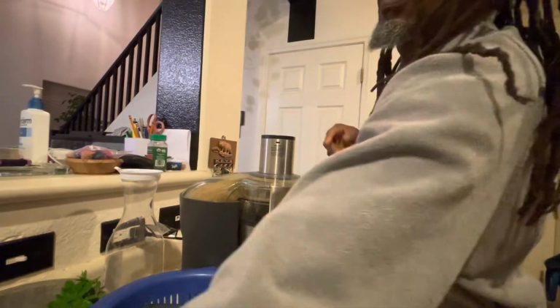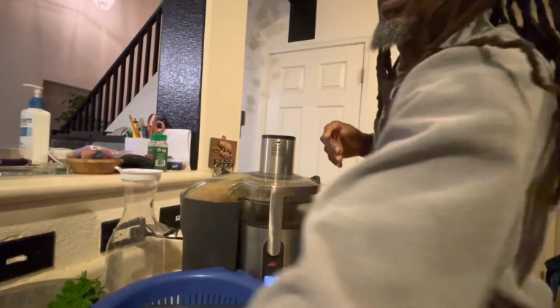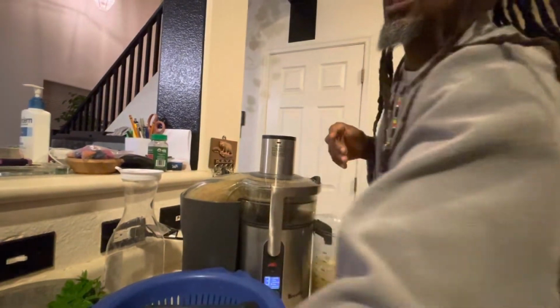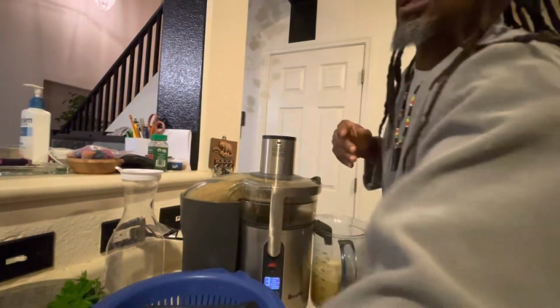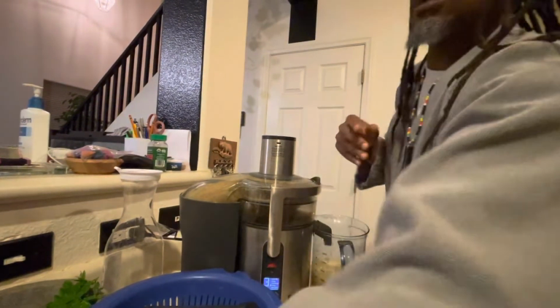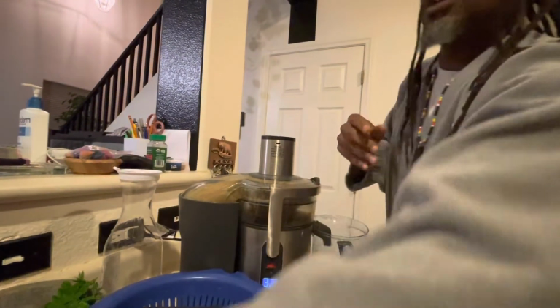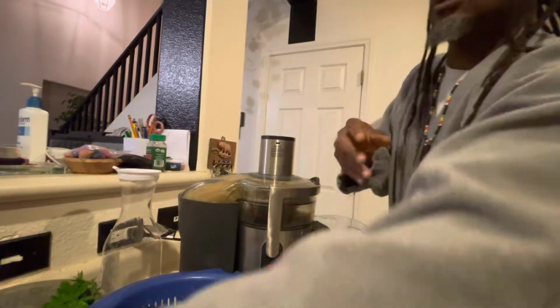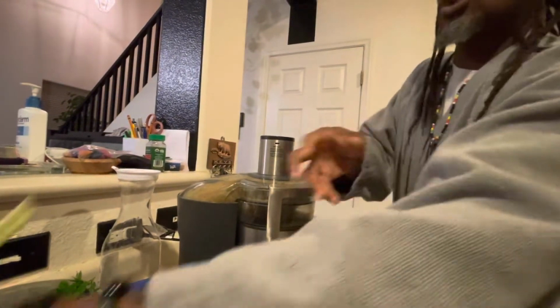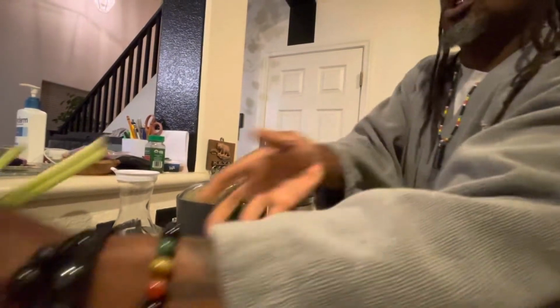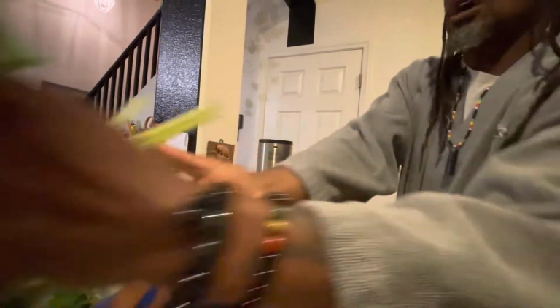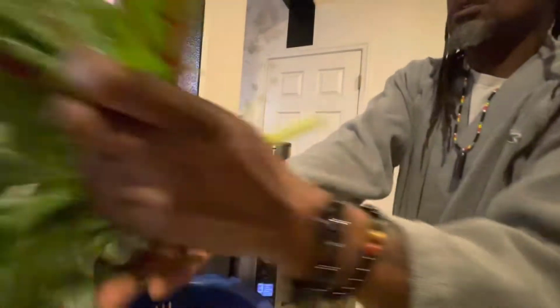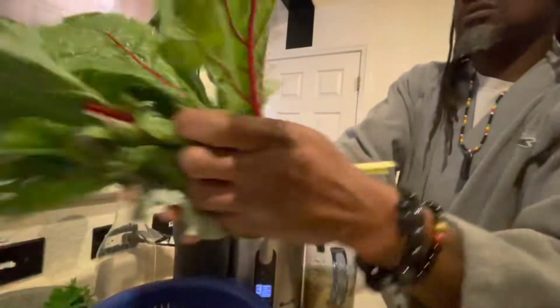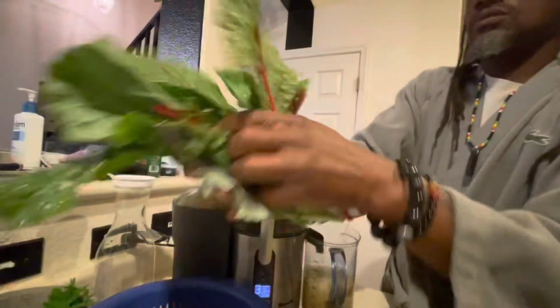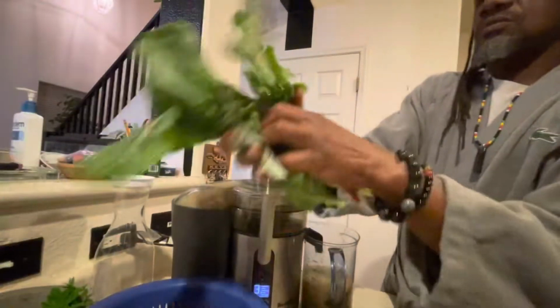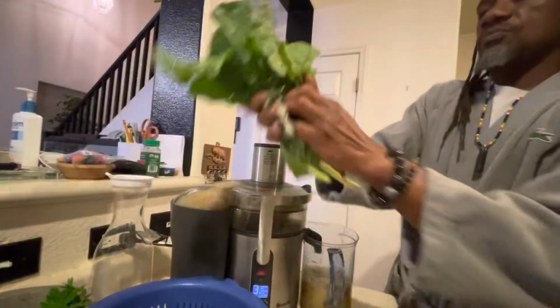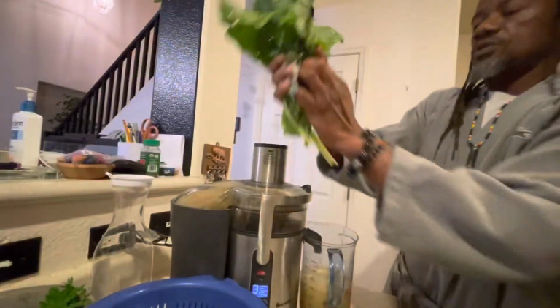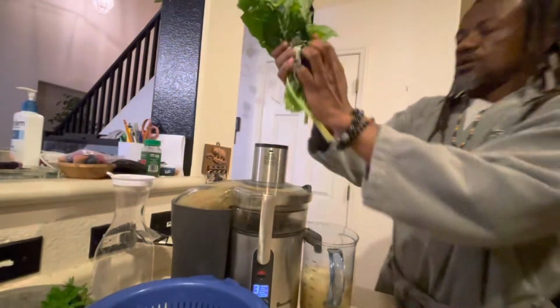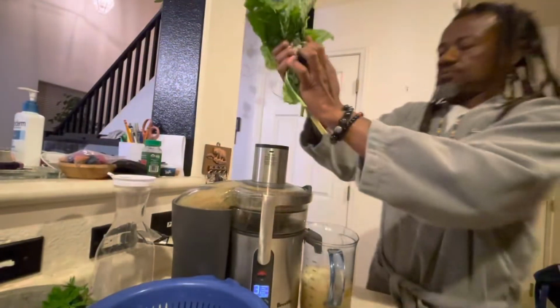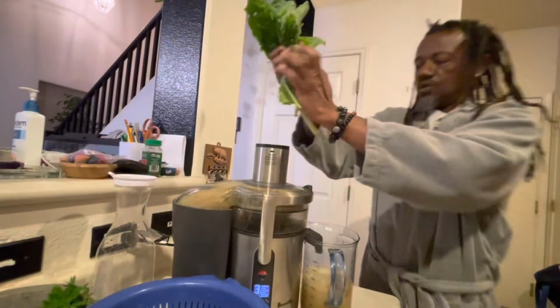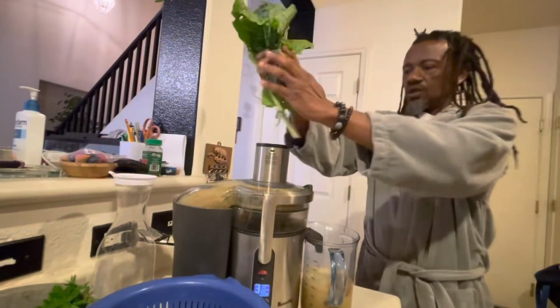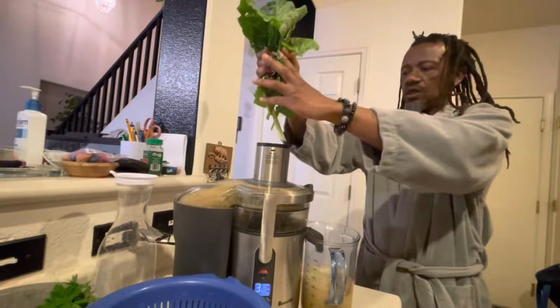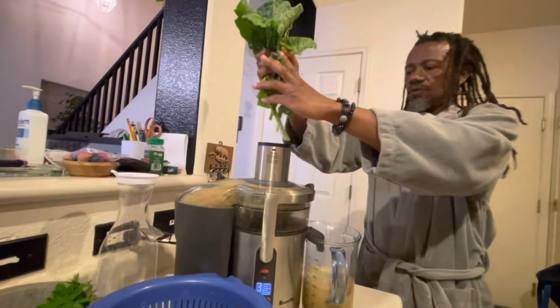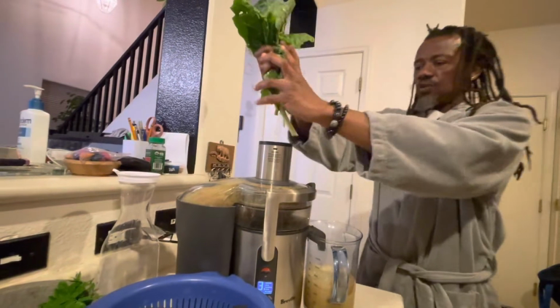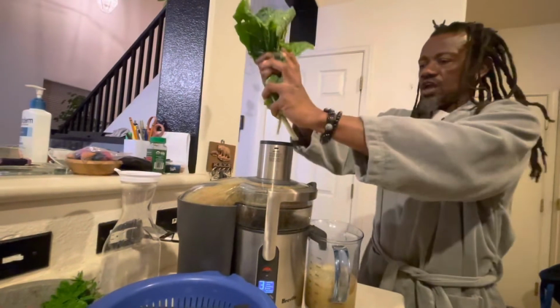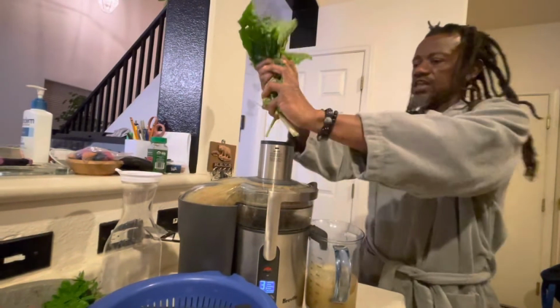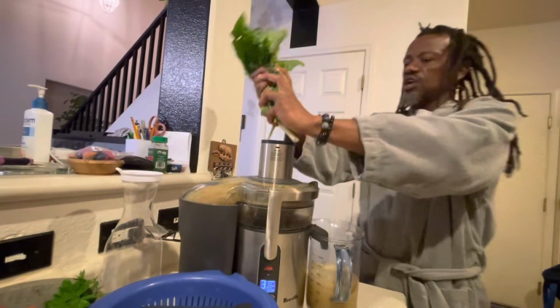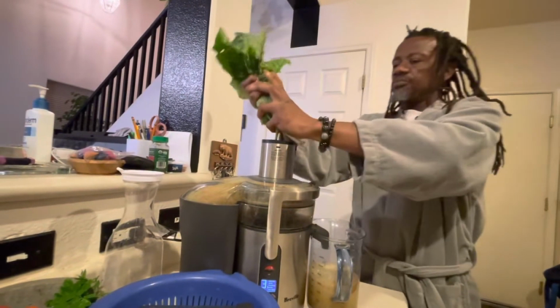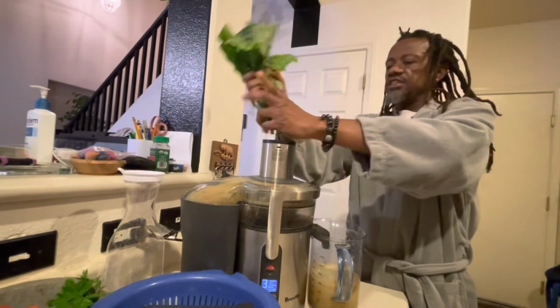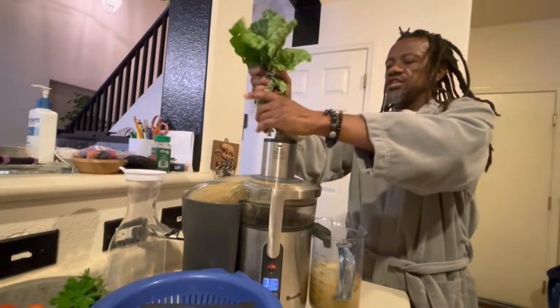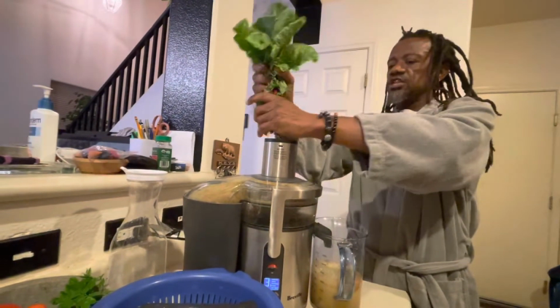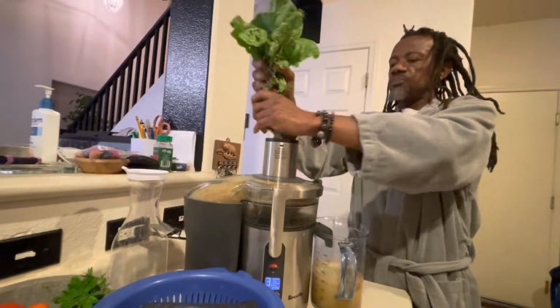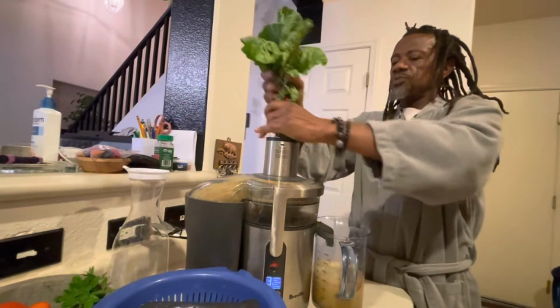So I get this chard ready to have a blending session.